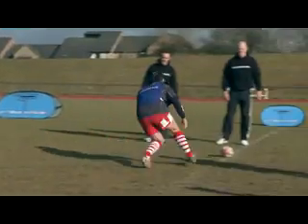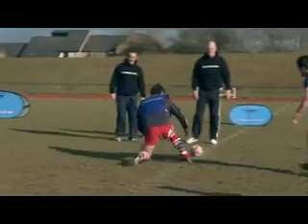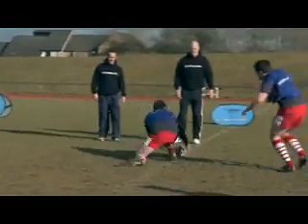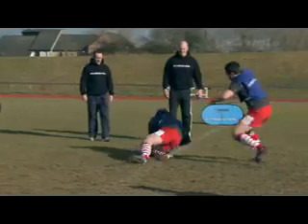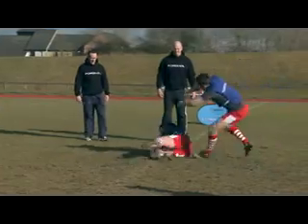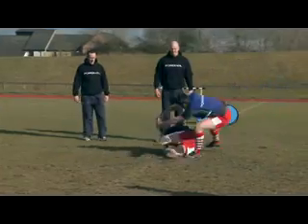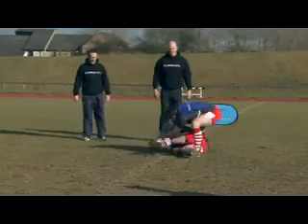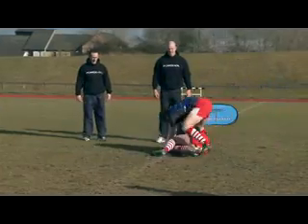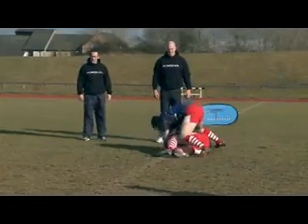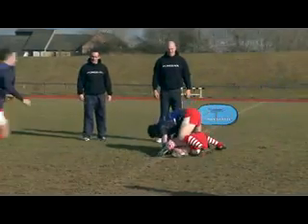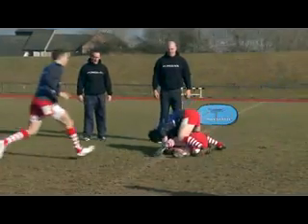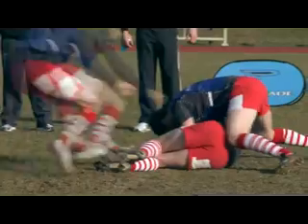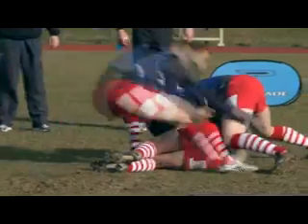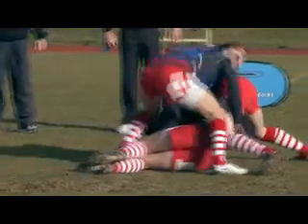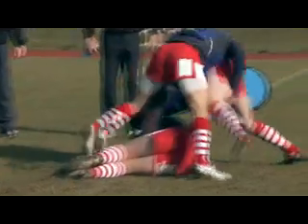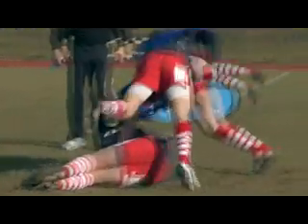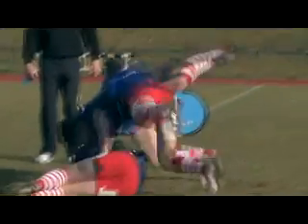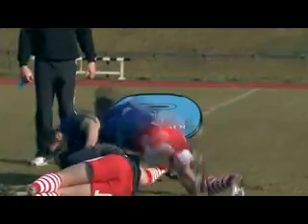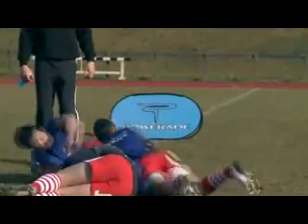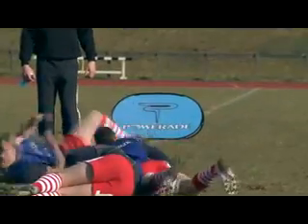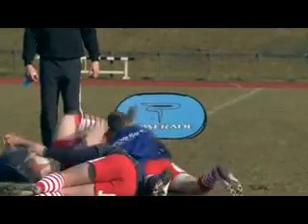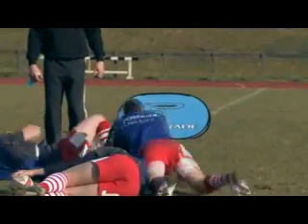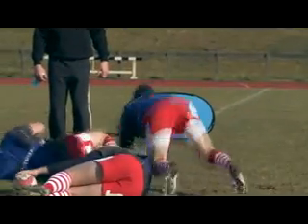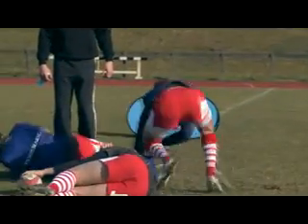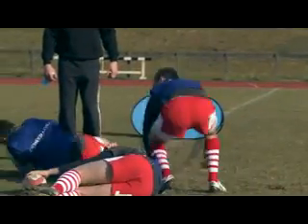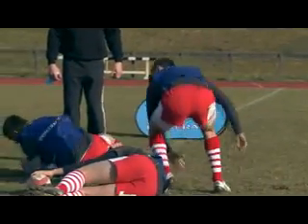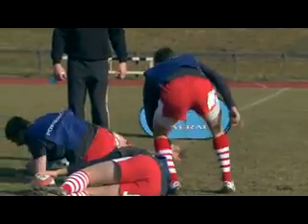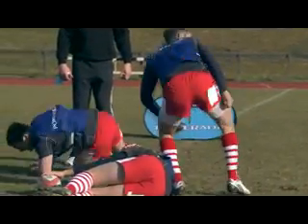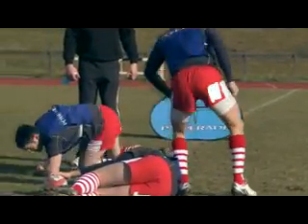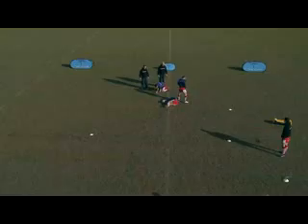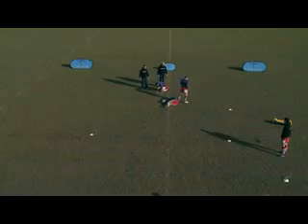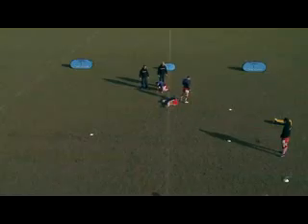Strong over the ball Aidan. Identify the hip window, get him out of there. Good.